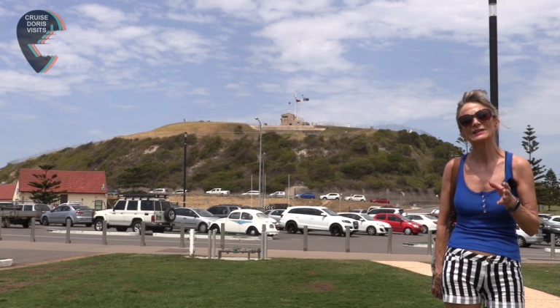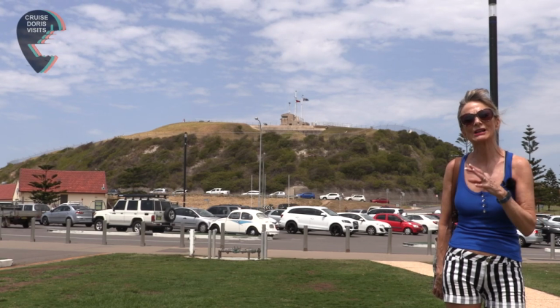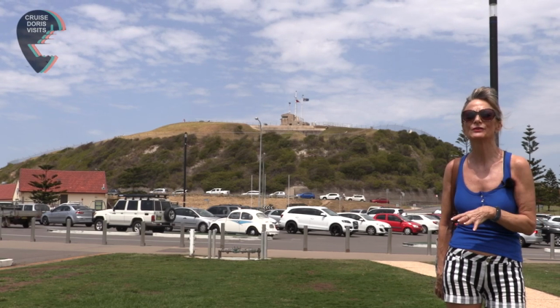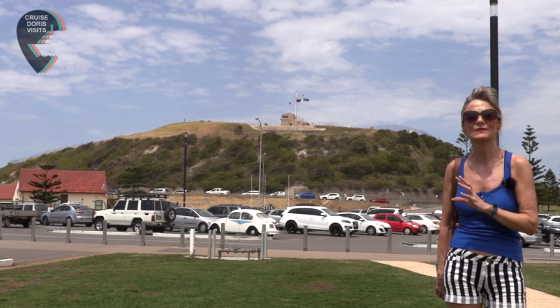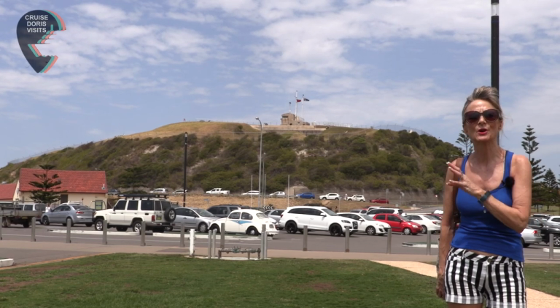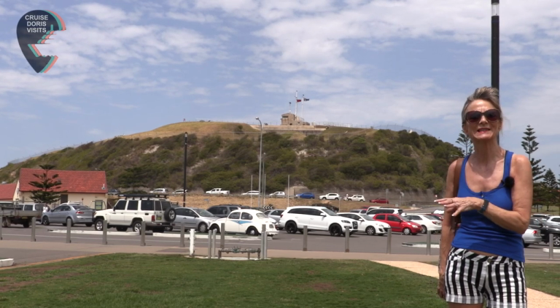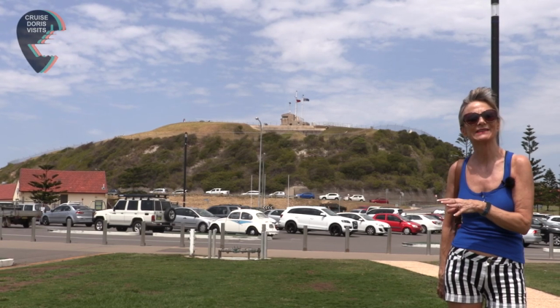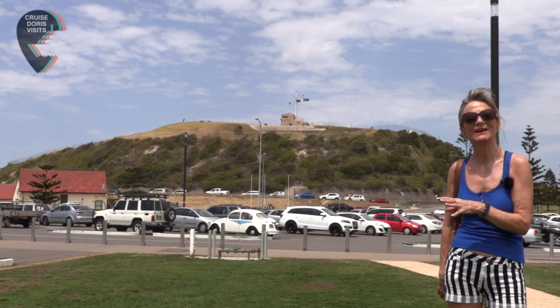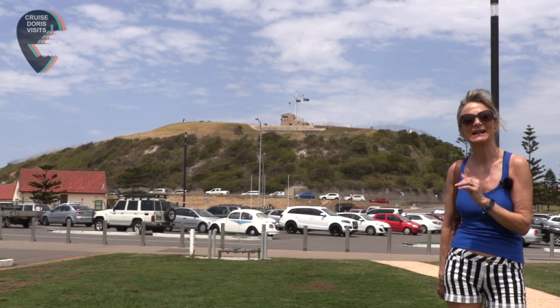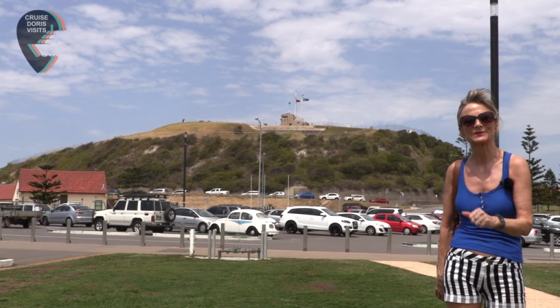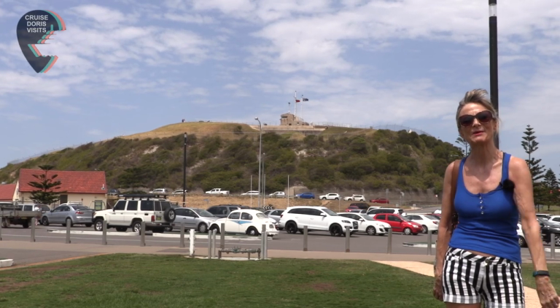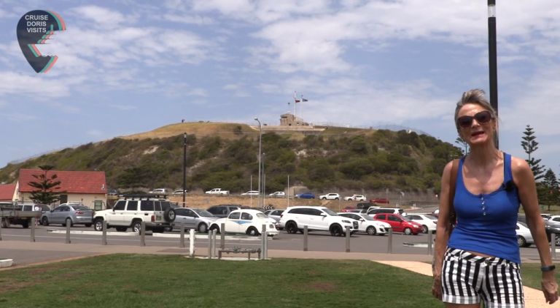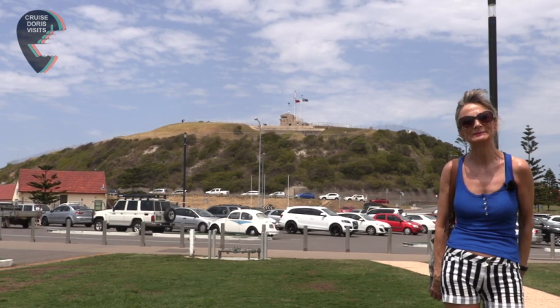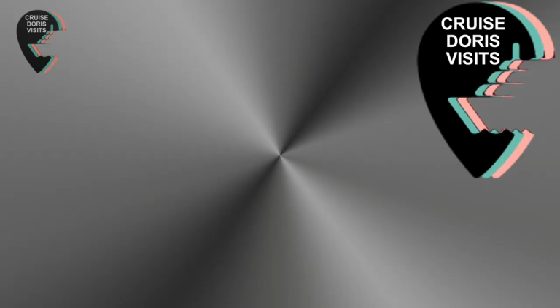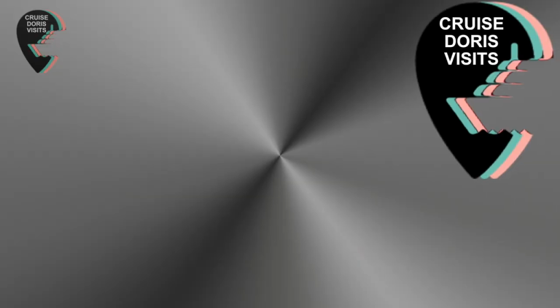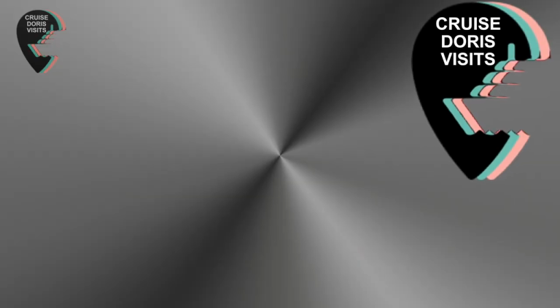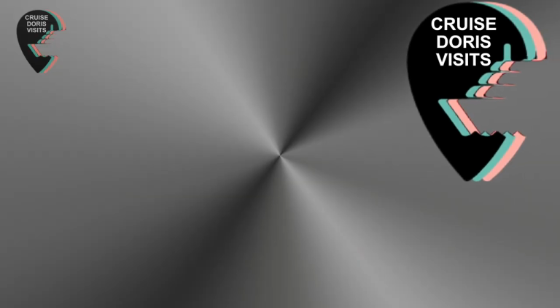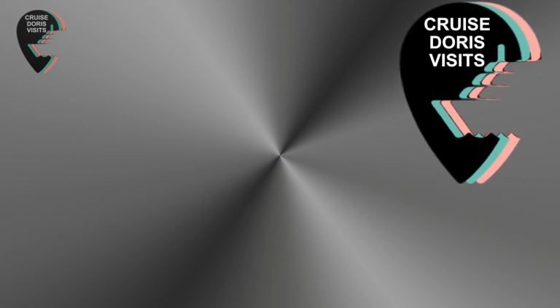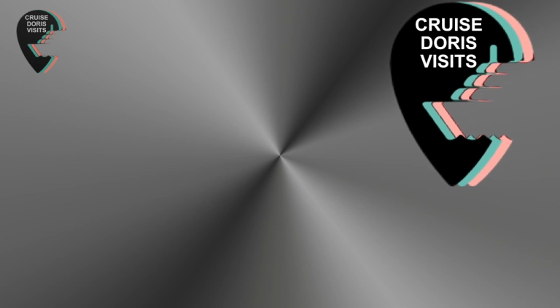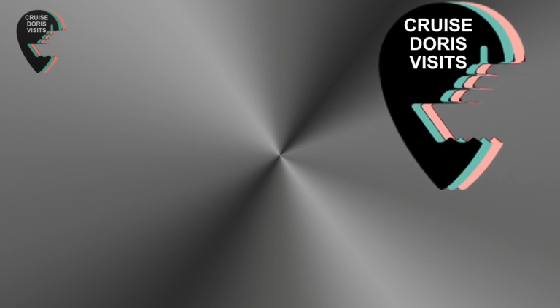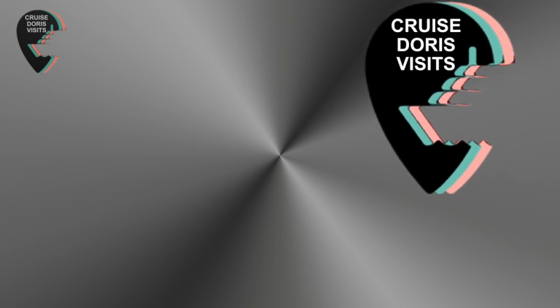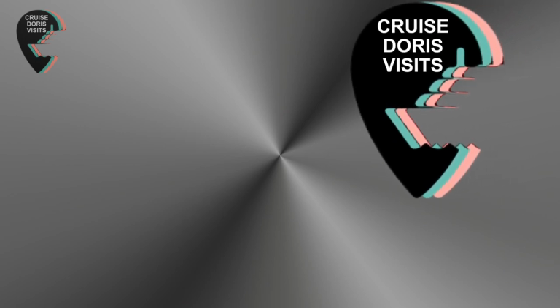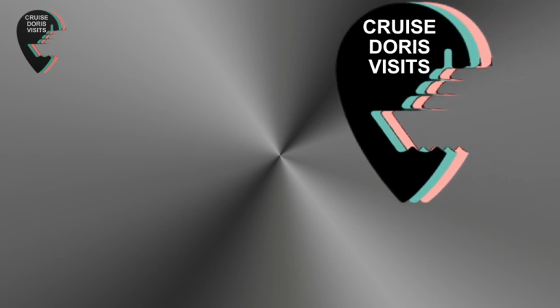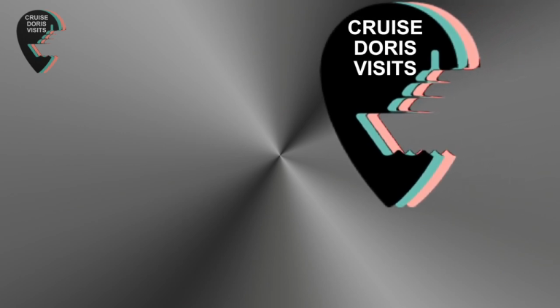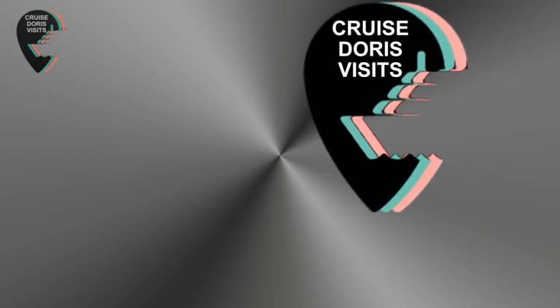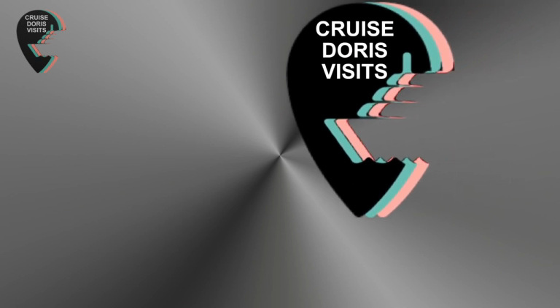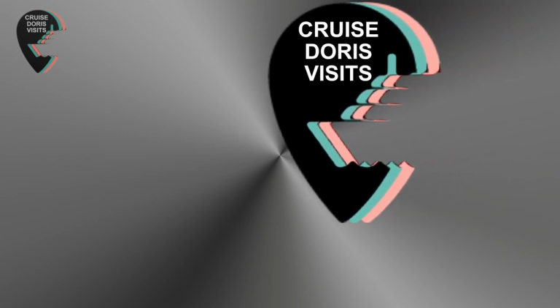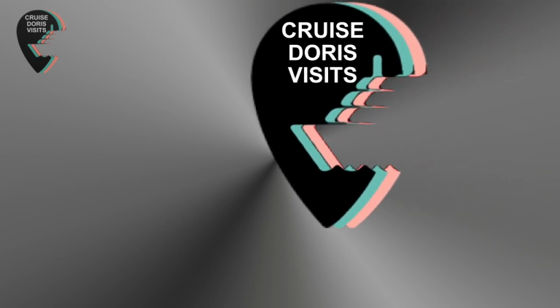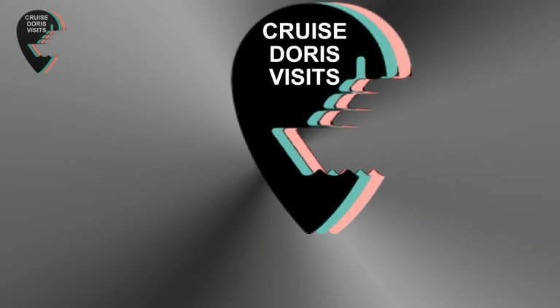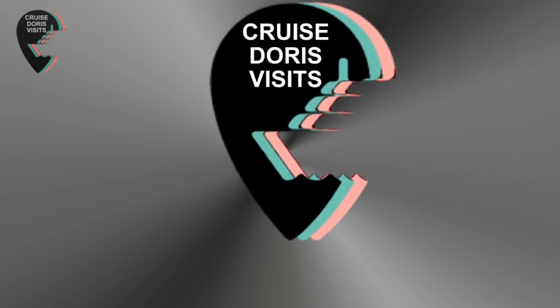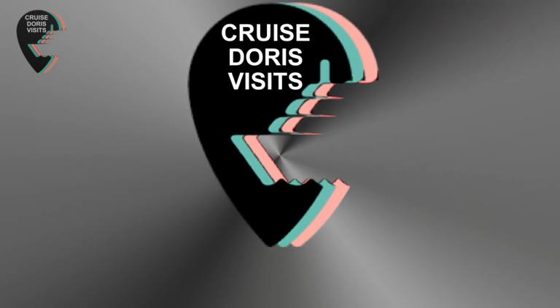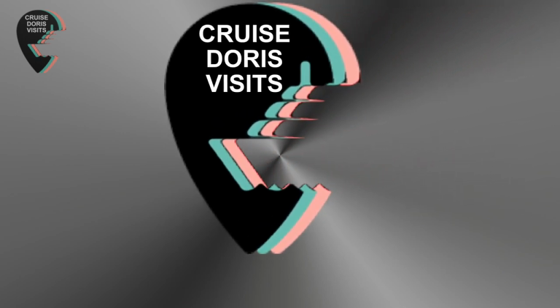There are great views of Nobby's Head and the lighthouse from up there. Do enjoy all our films on Cruise Doris Visits, and please share.